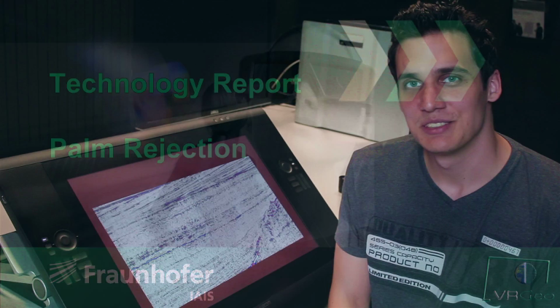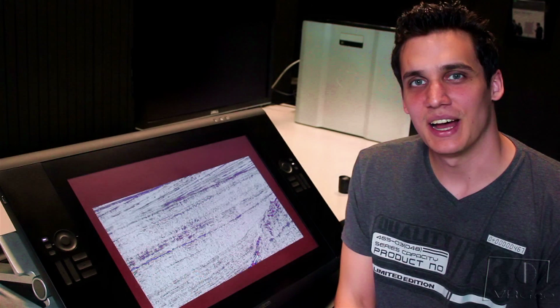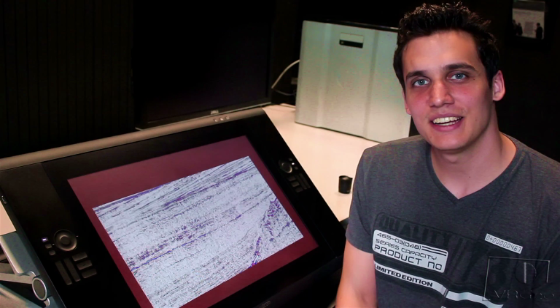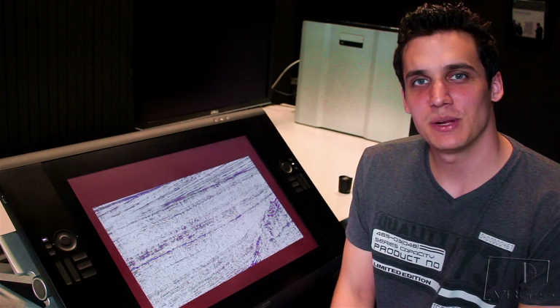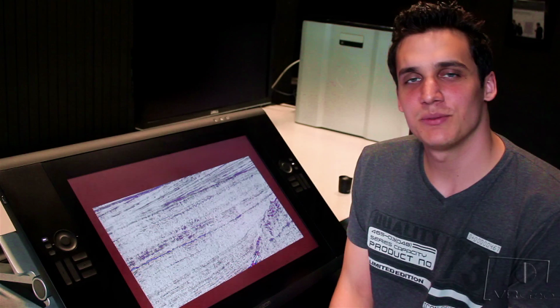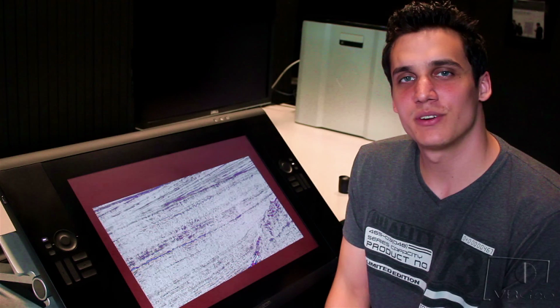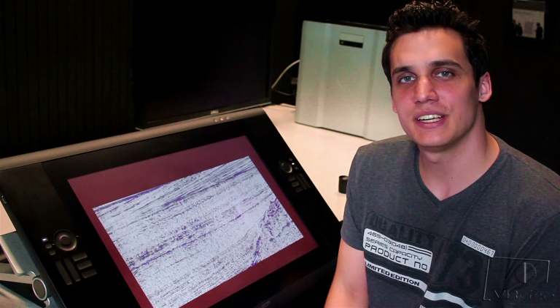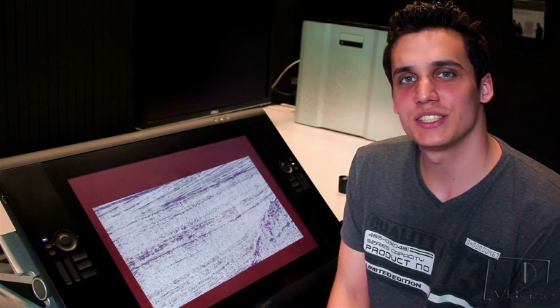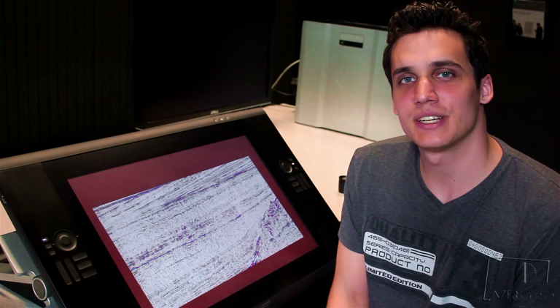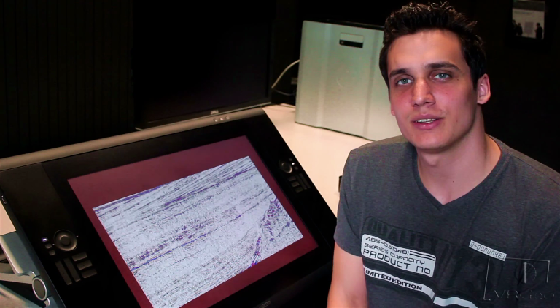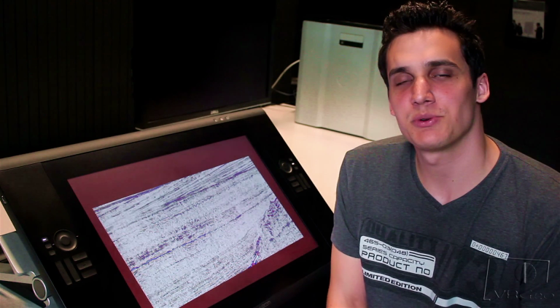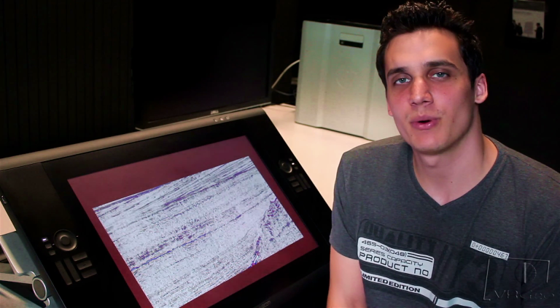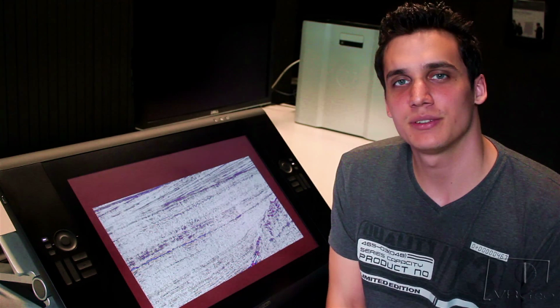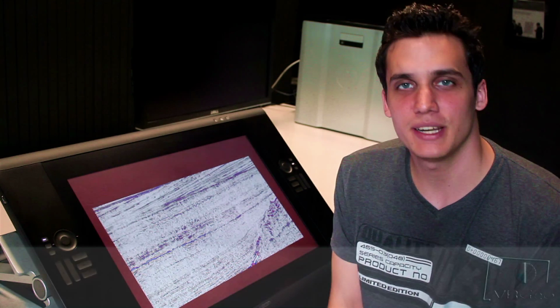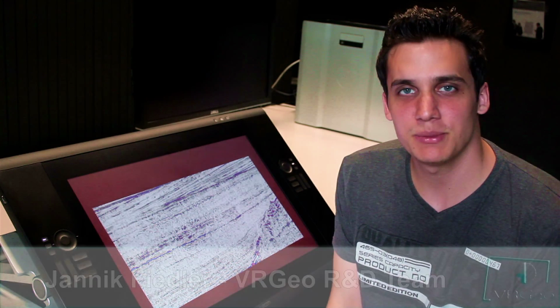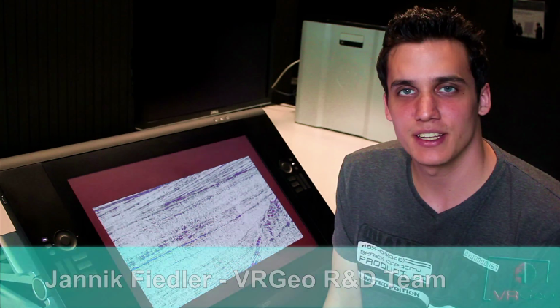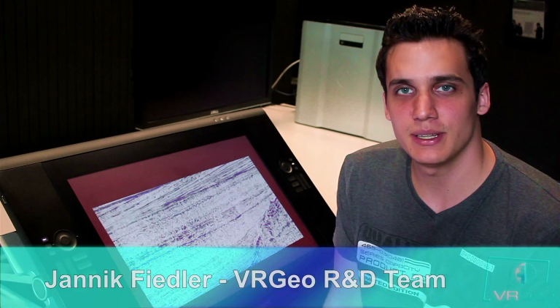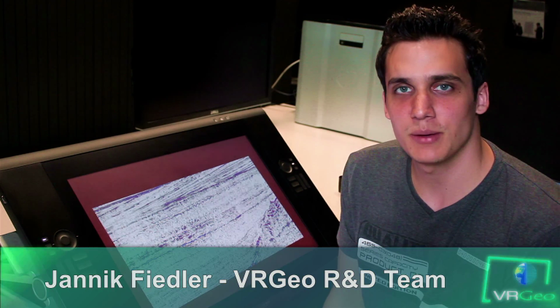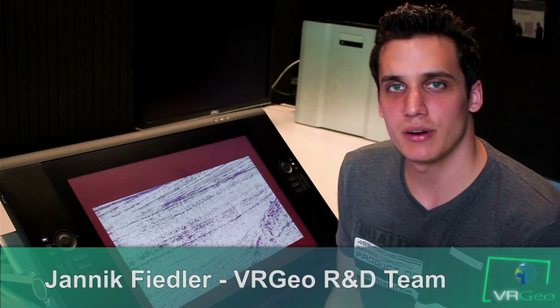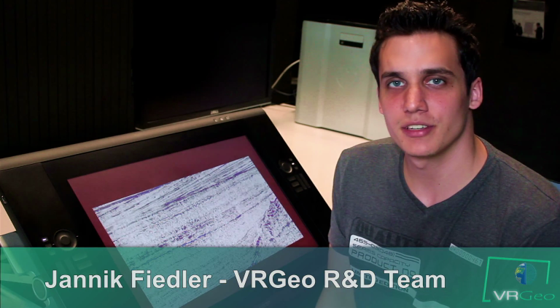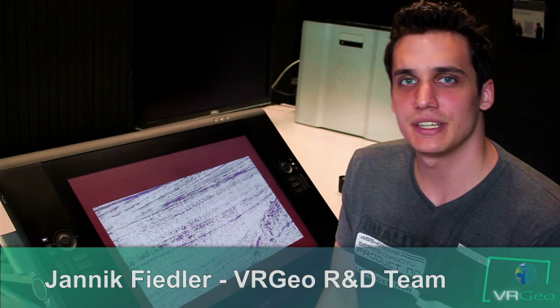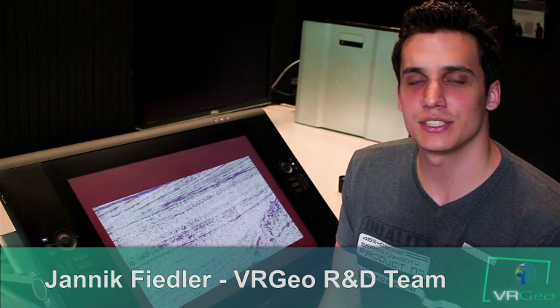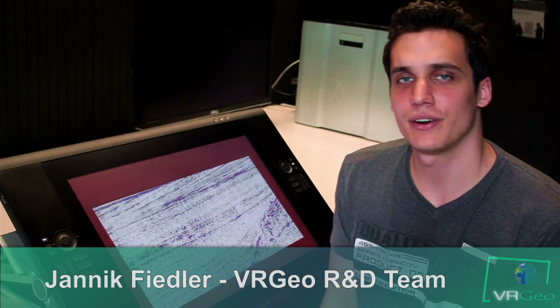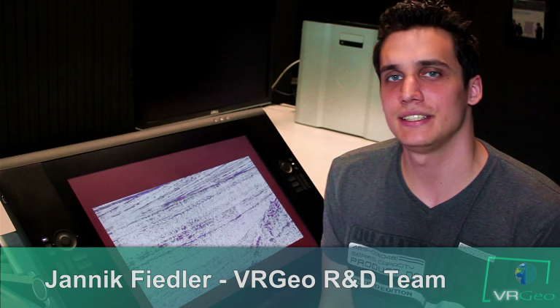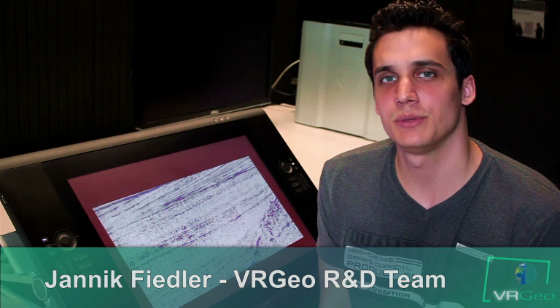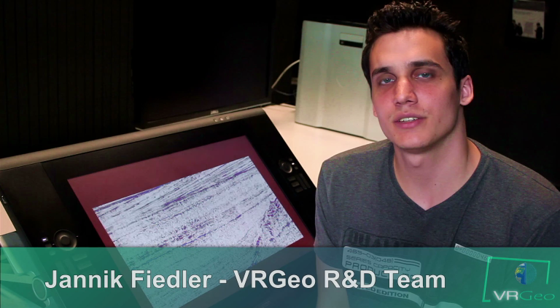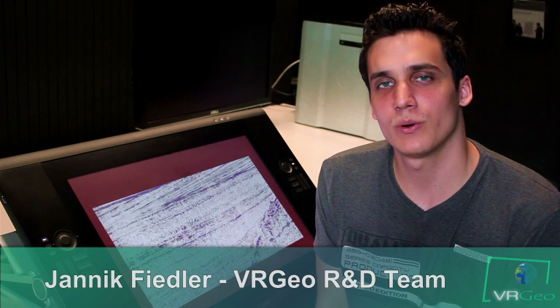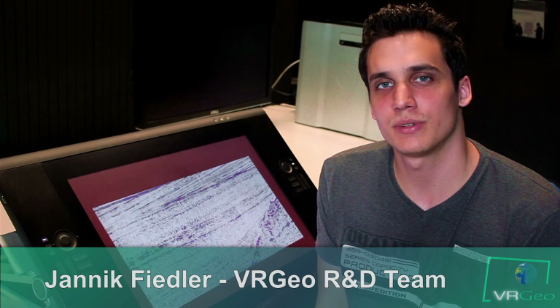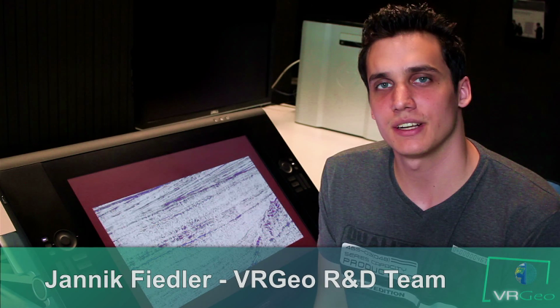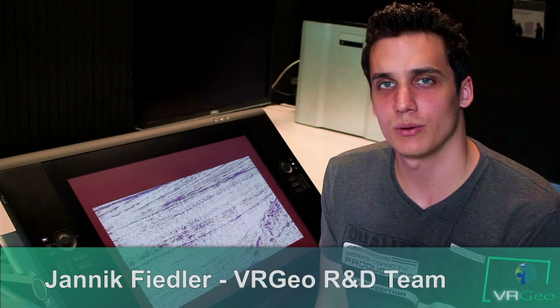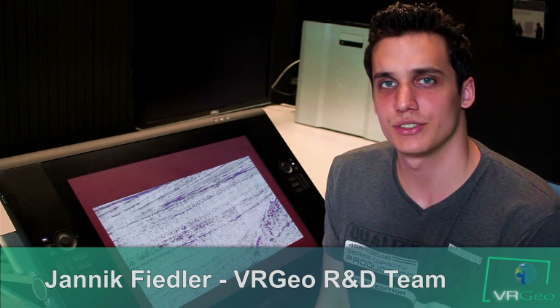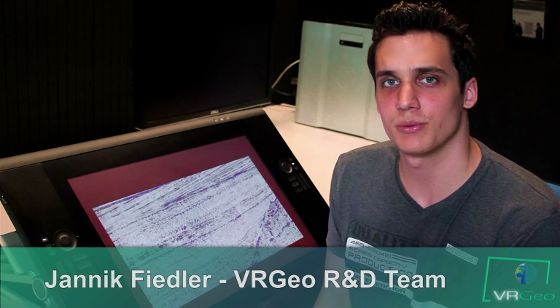Hi and welcome to a VRGeo technology report. My name is Janik Fiedler. I'm part of the VRGeo R&D team here at Fraunhofer in St. Augustin, Germany.